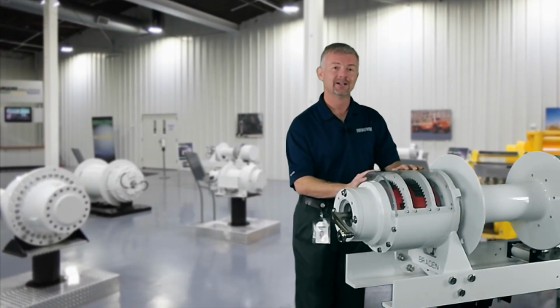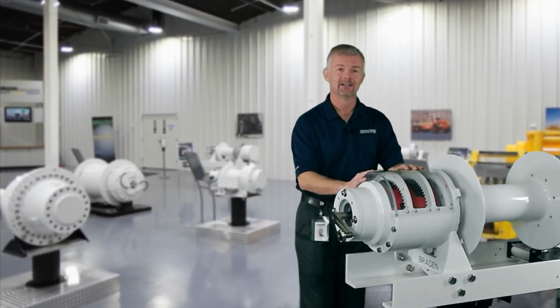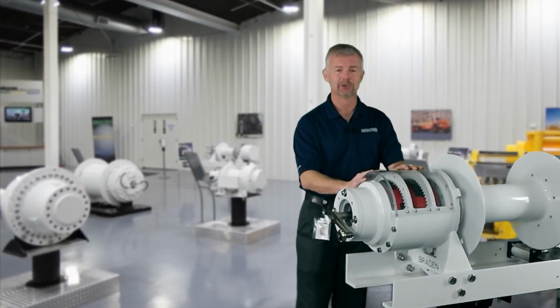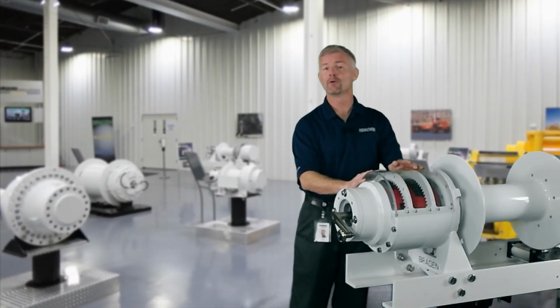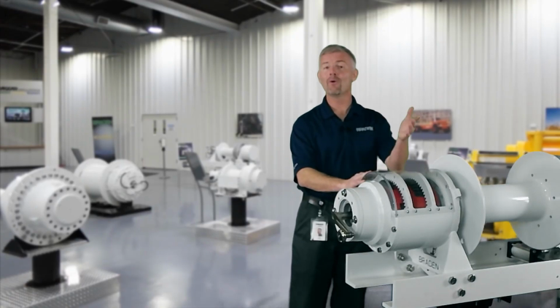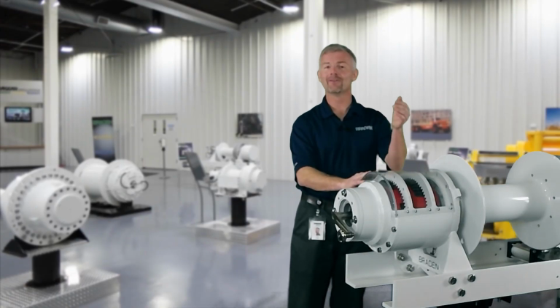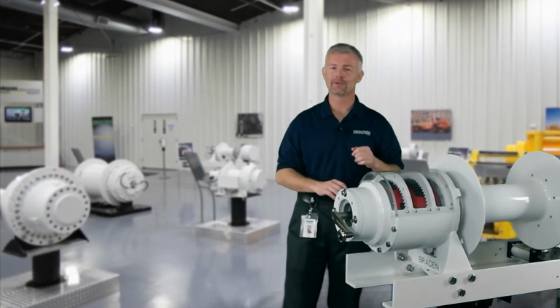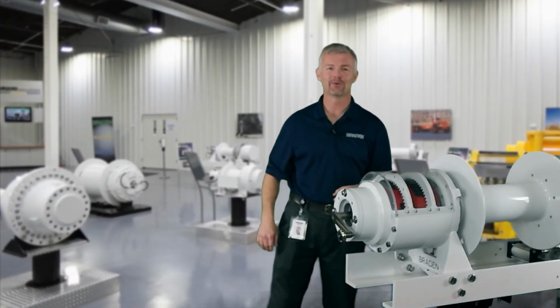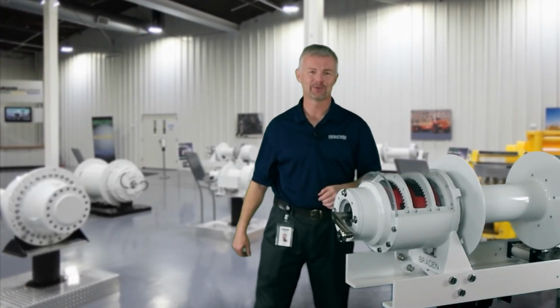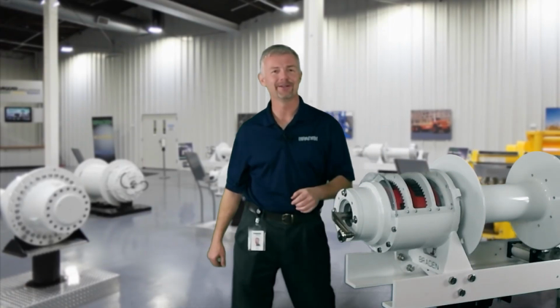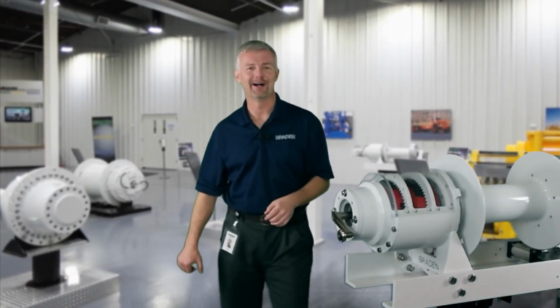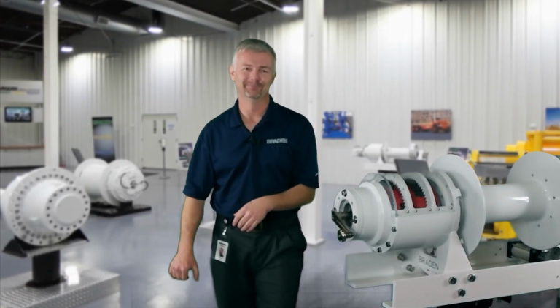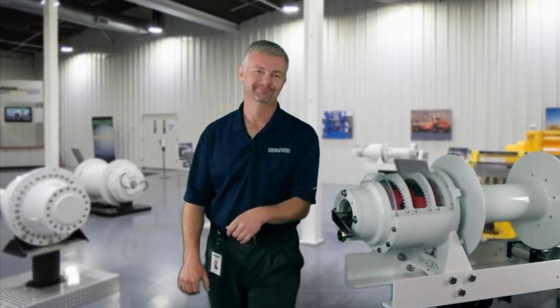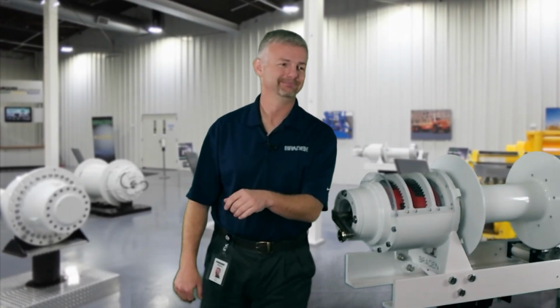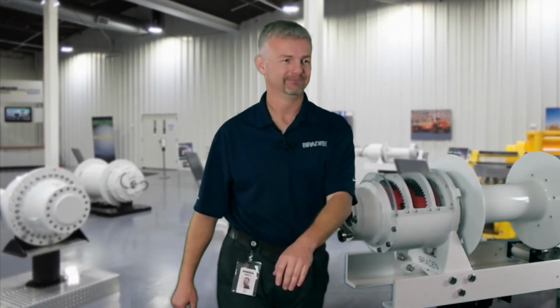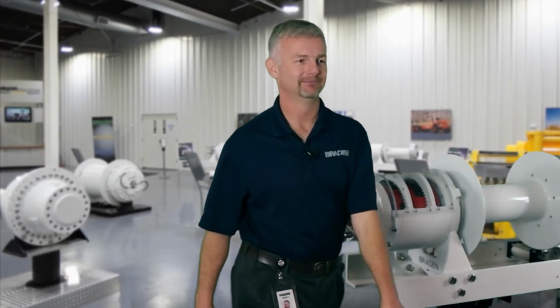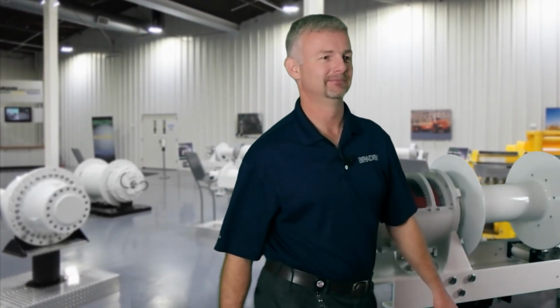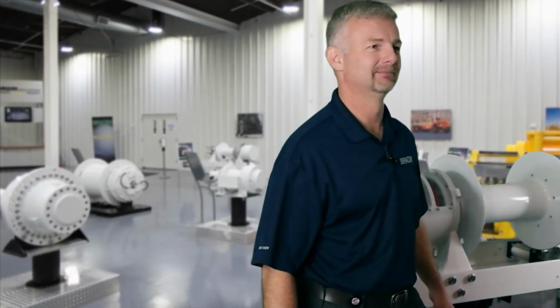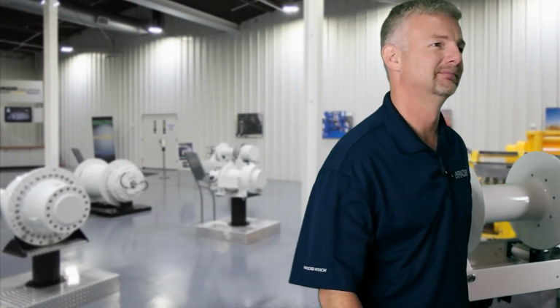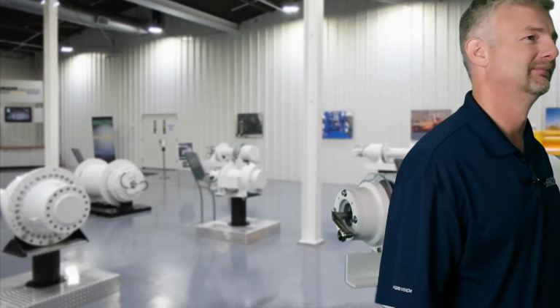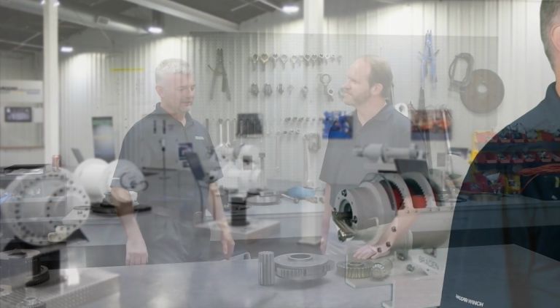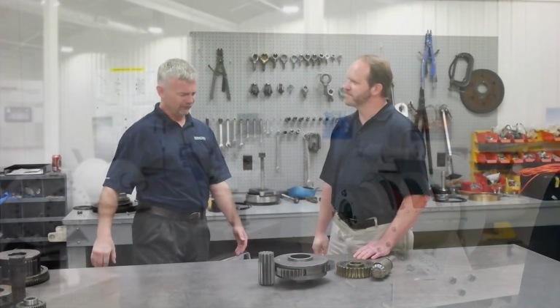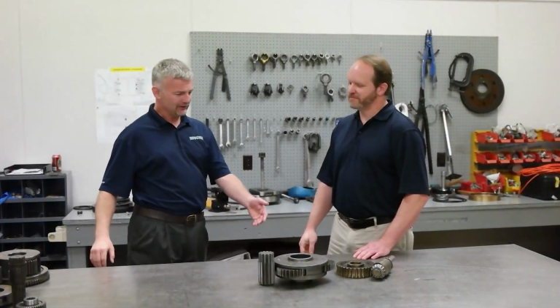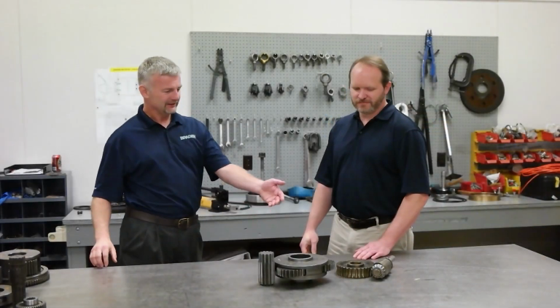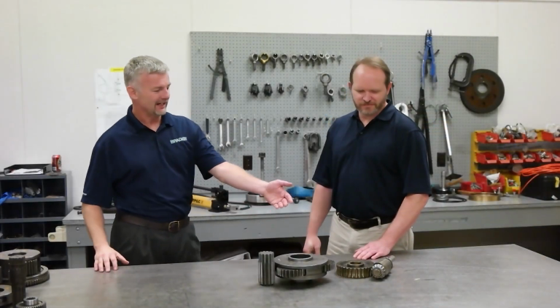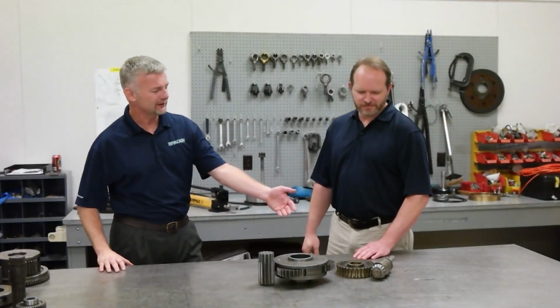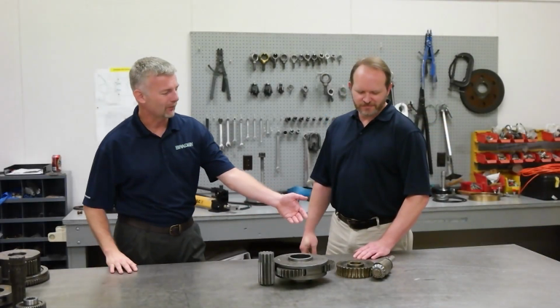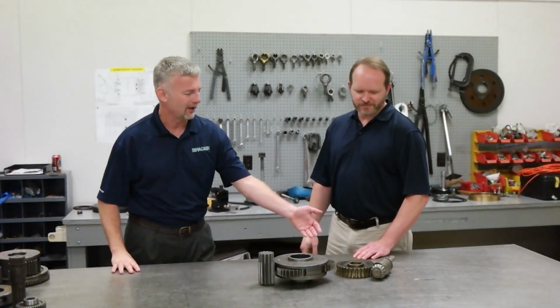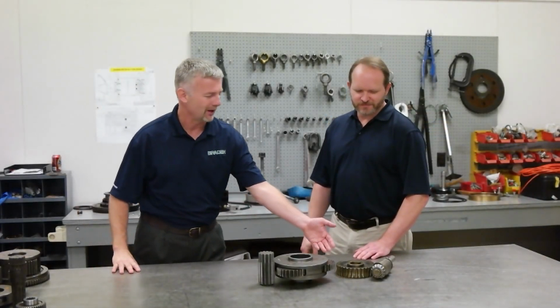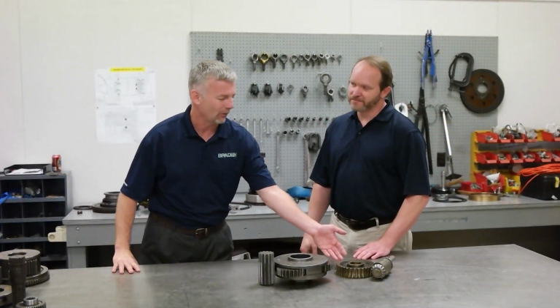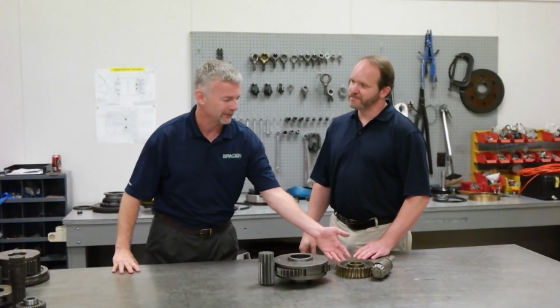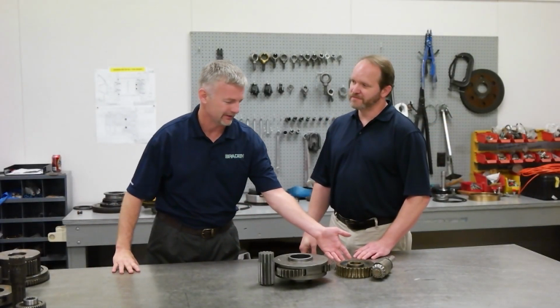Multiple planet gear sets can be connected together to create a planetary gear train. To learn more, let's go to our training lab. First, tell us more about worm gears.